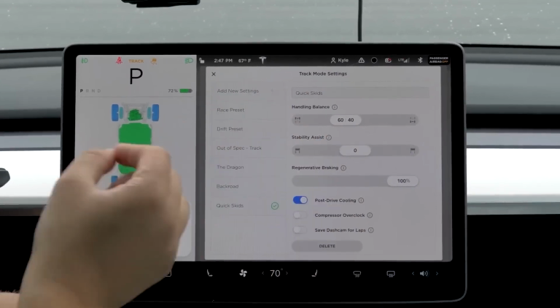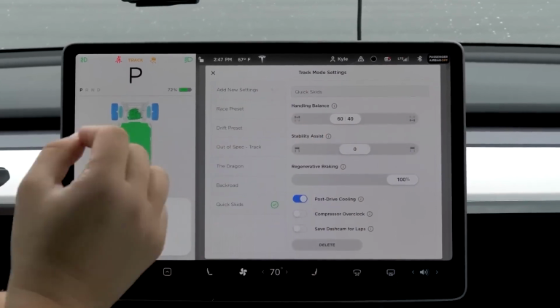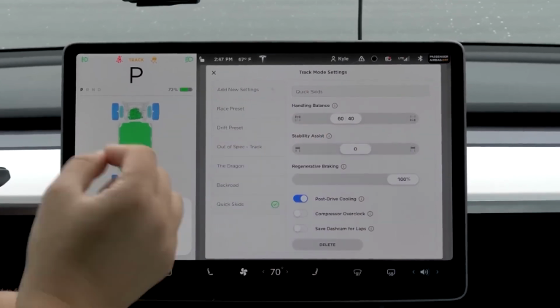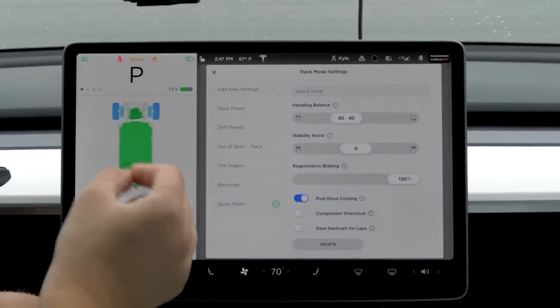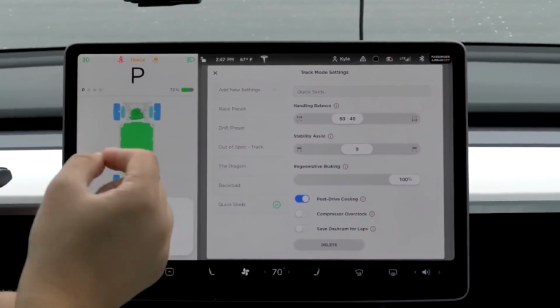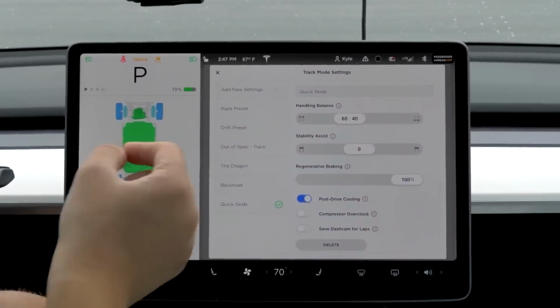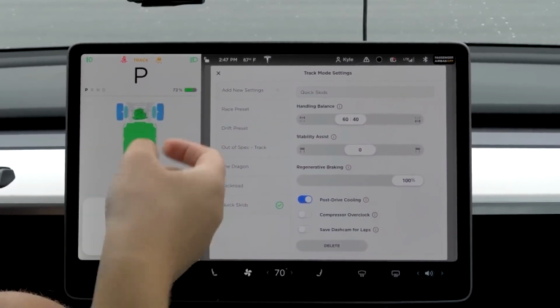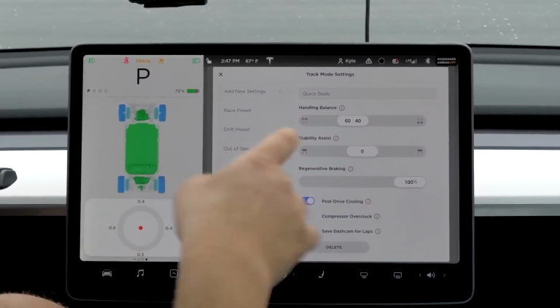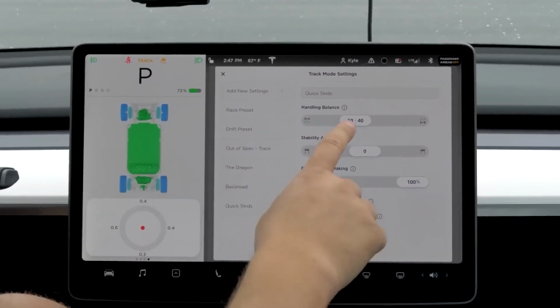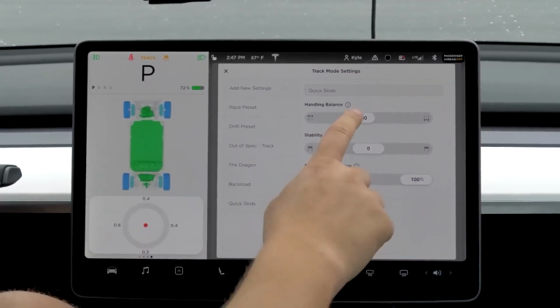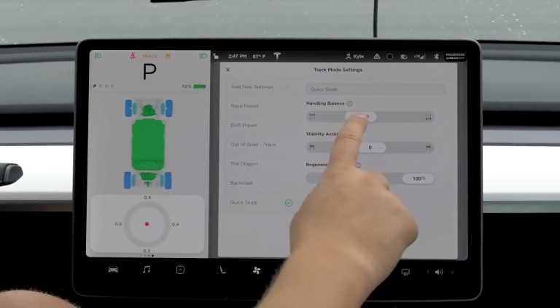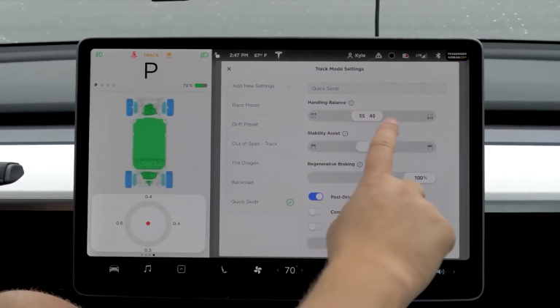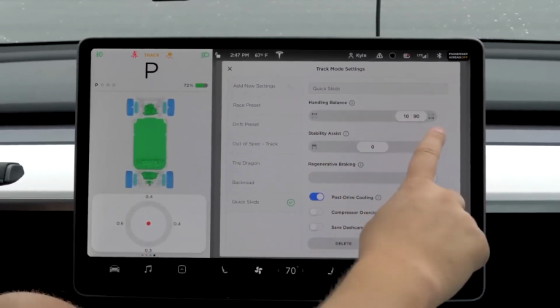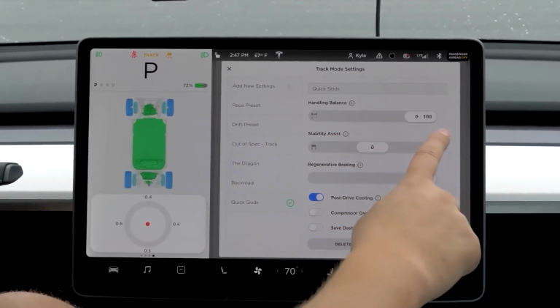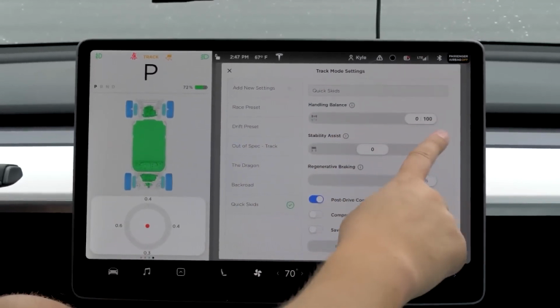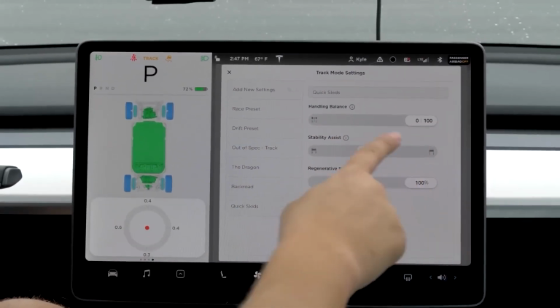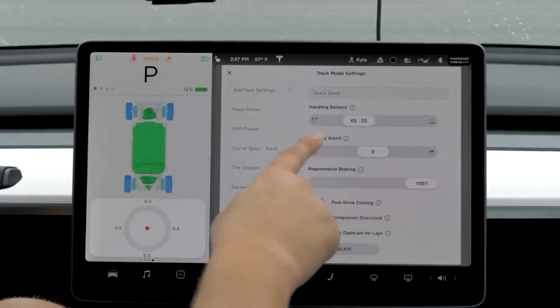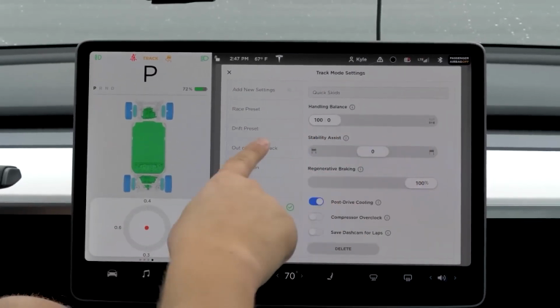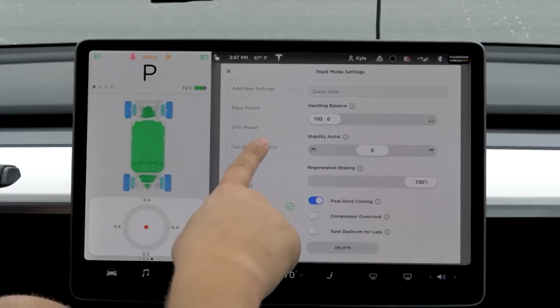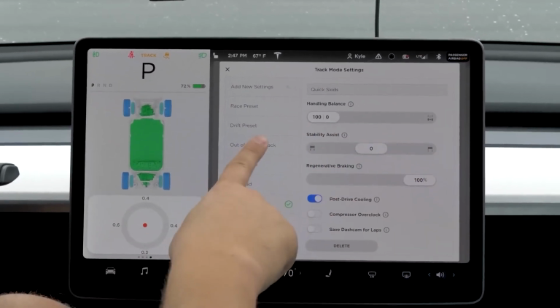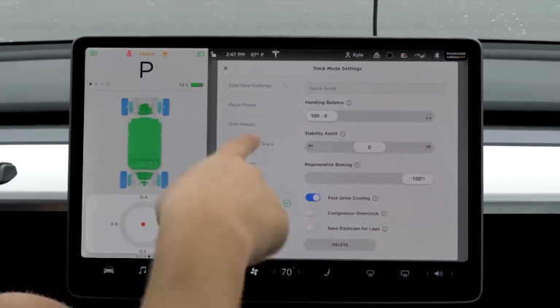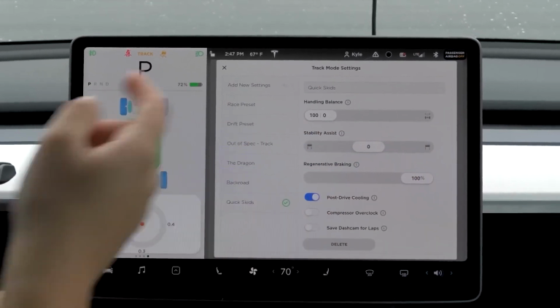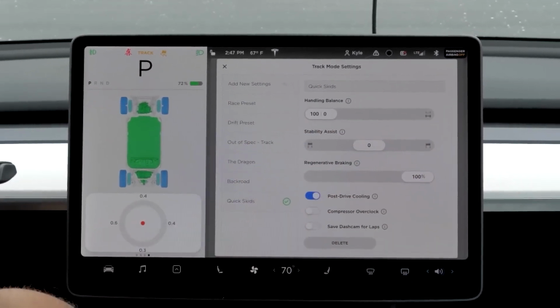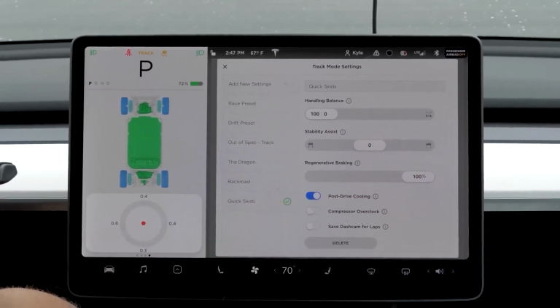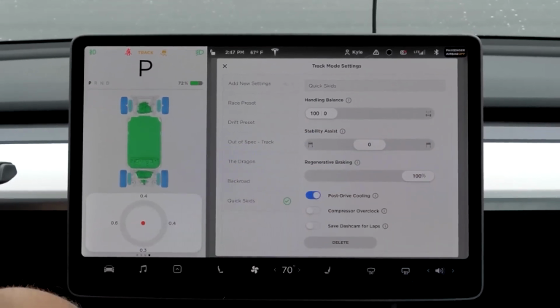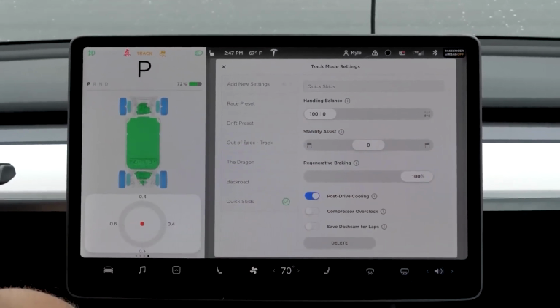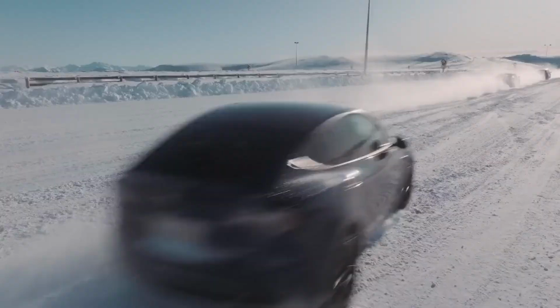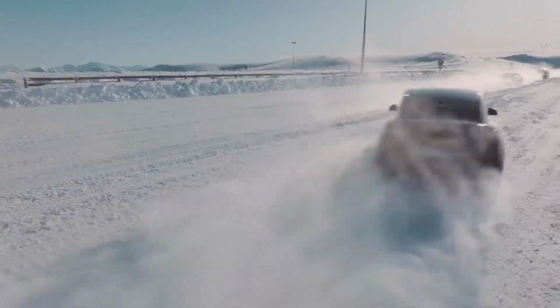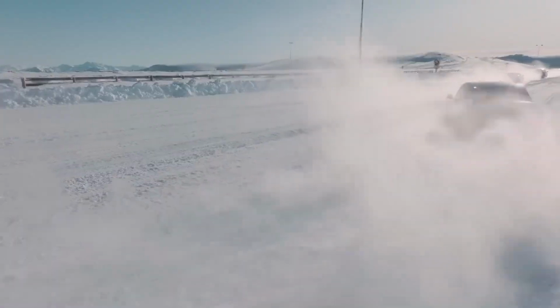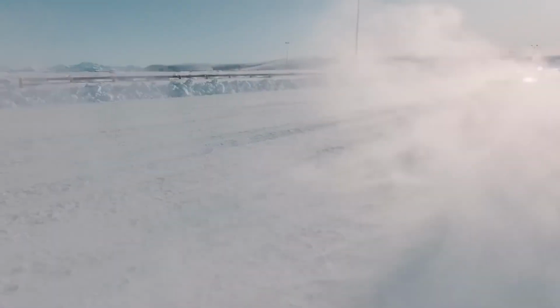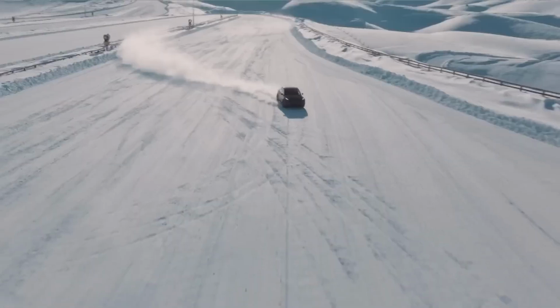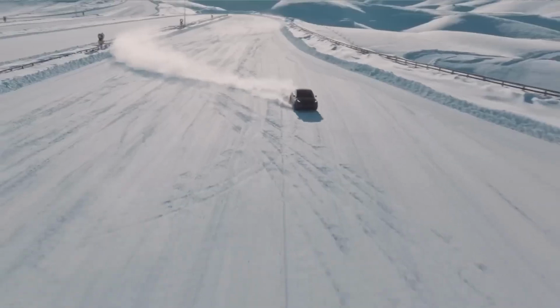To access this feature, go to Controls, Dynamics, Customize Track Mode, and then Powertrain Endurance.